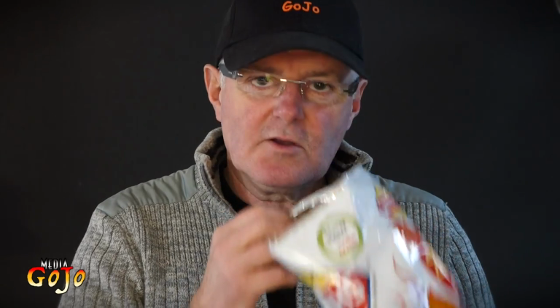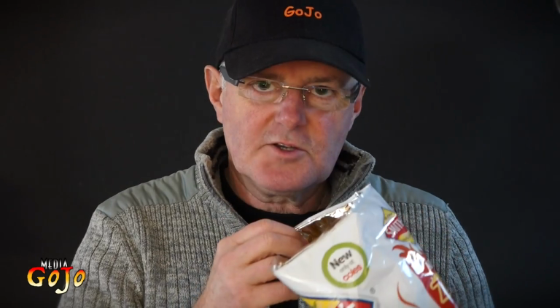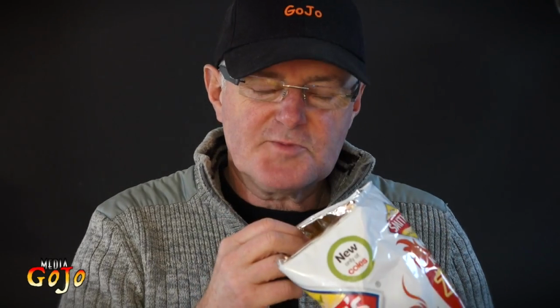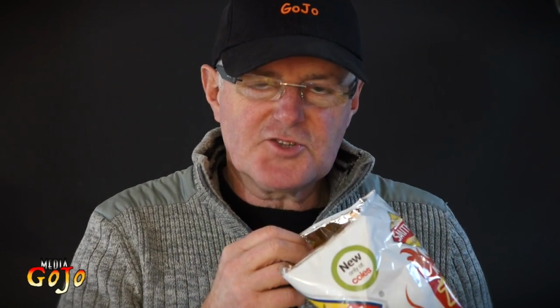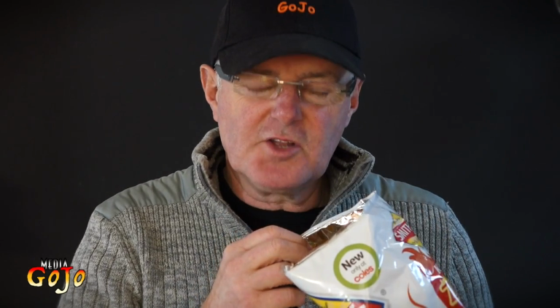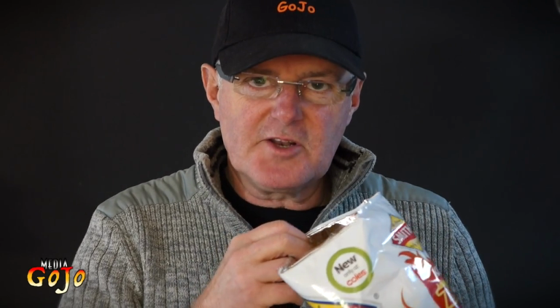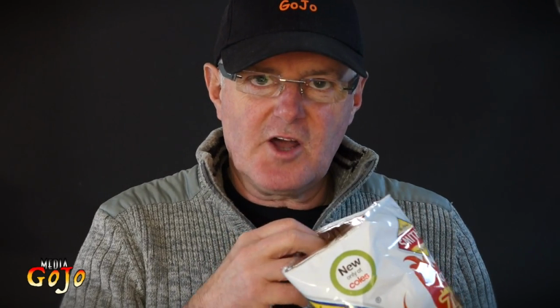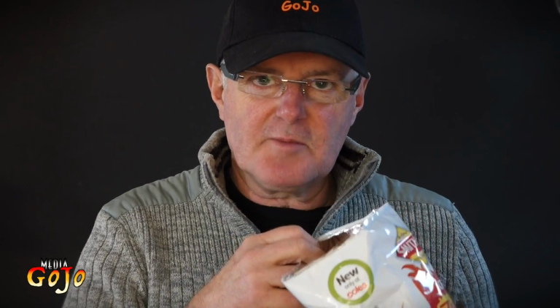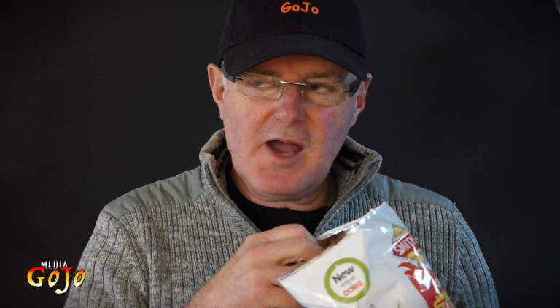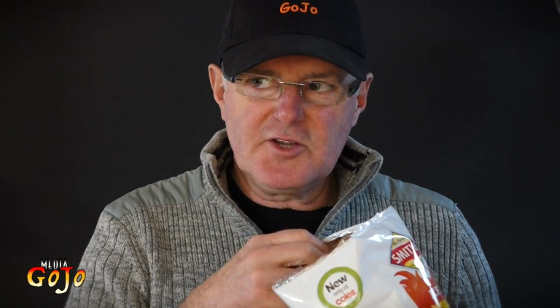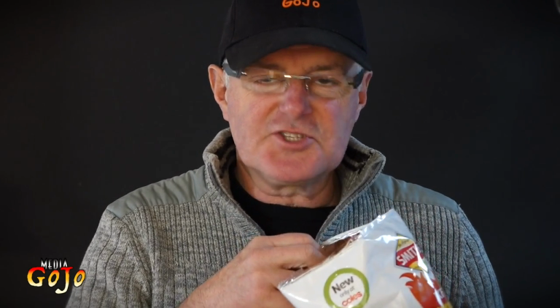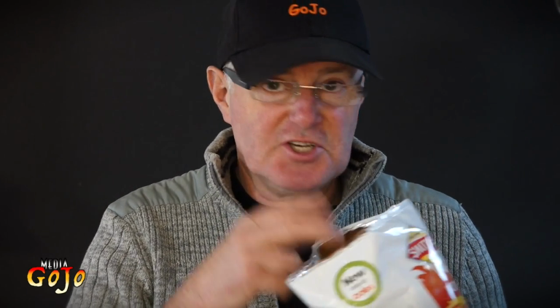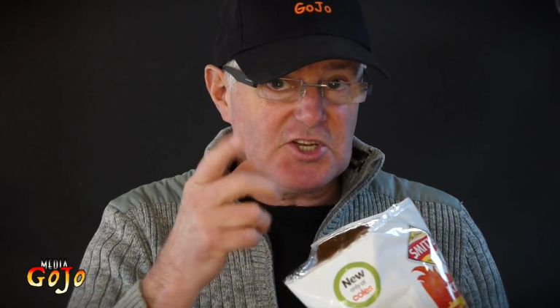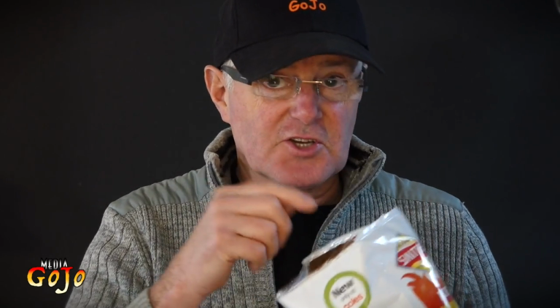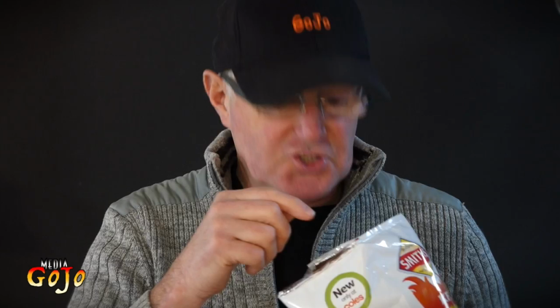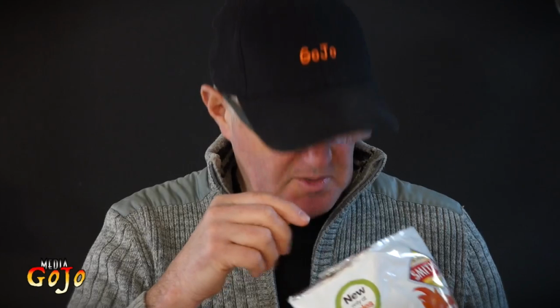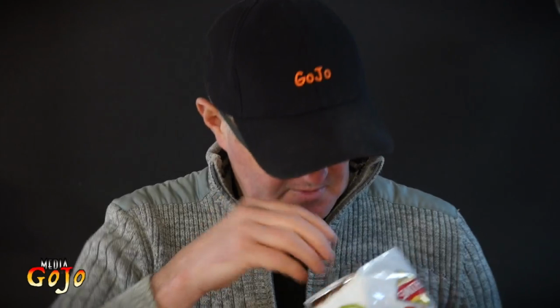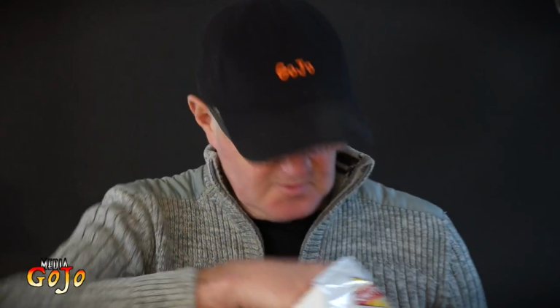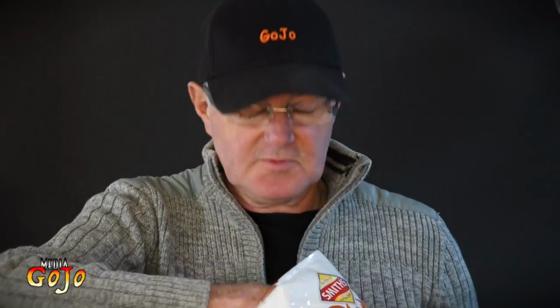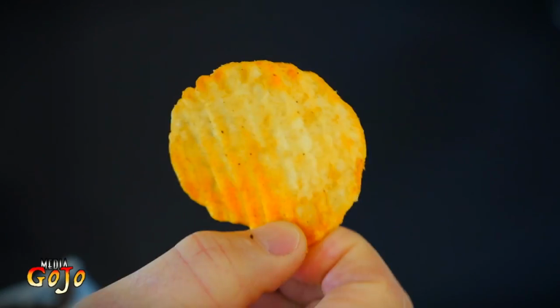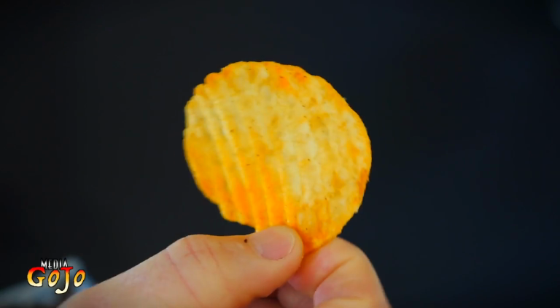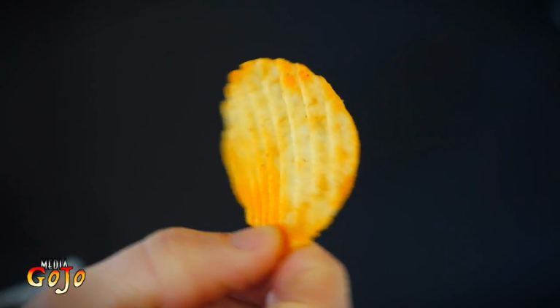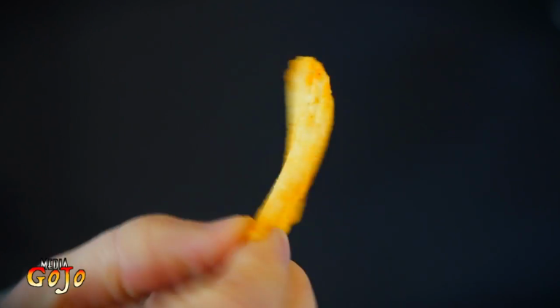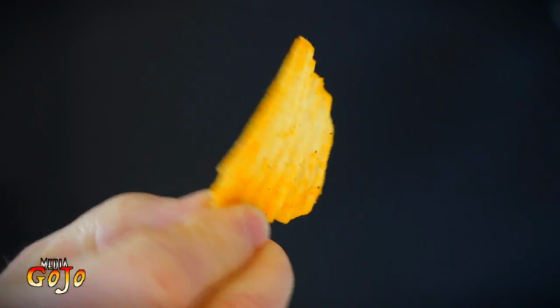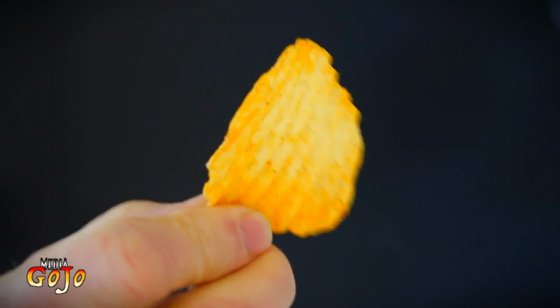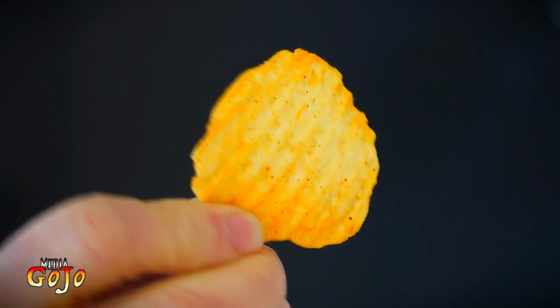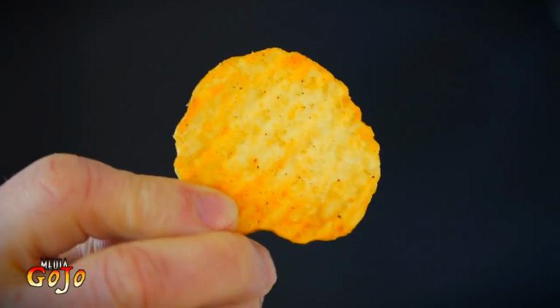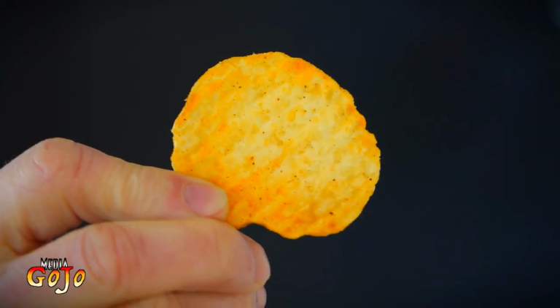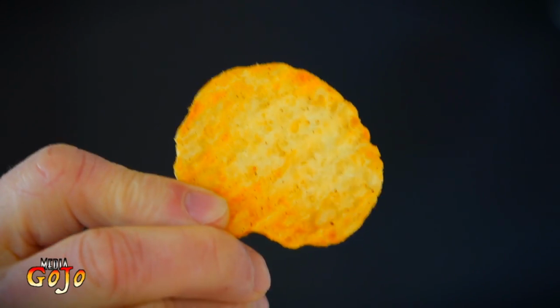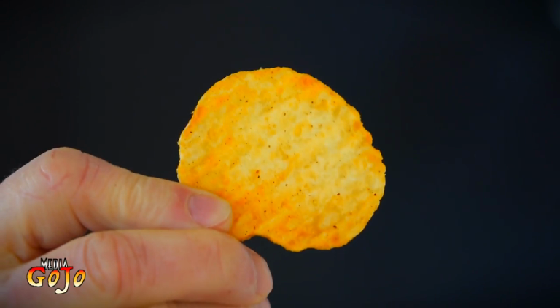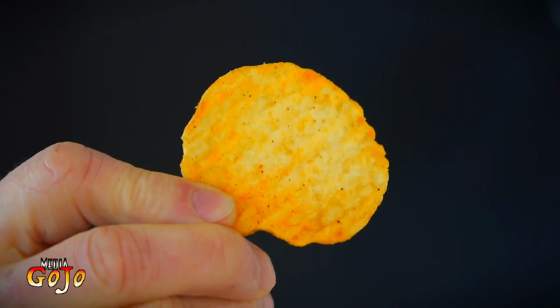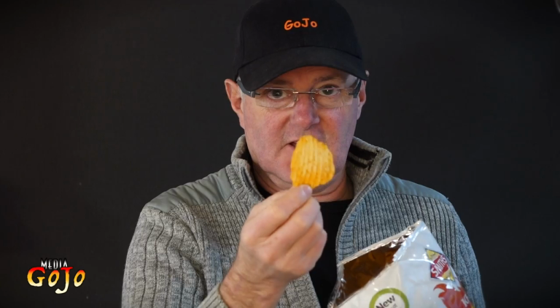Smells a little bit like a barbecue seasoning on a chip. Certainly has got the Zinger colour.